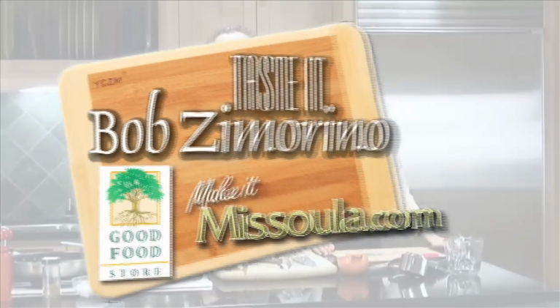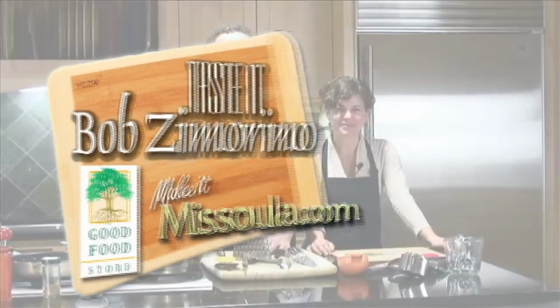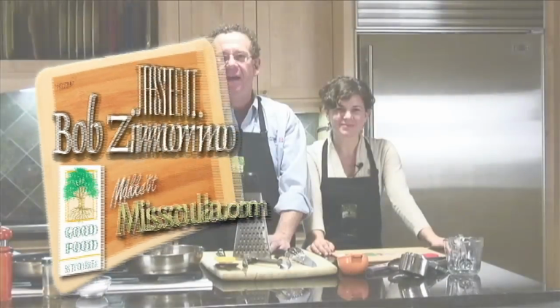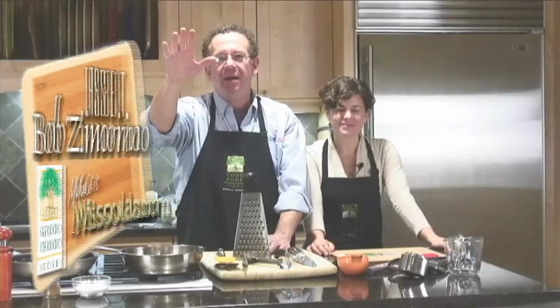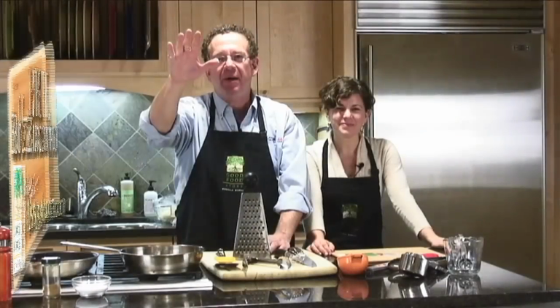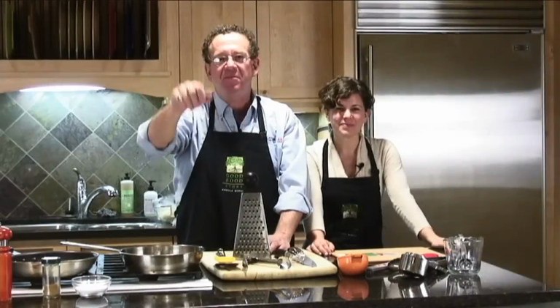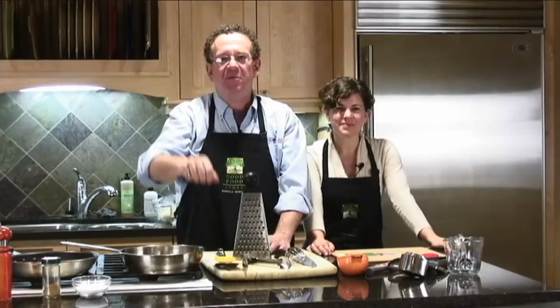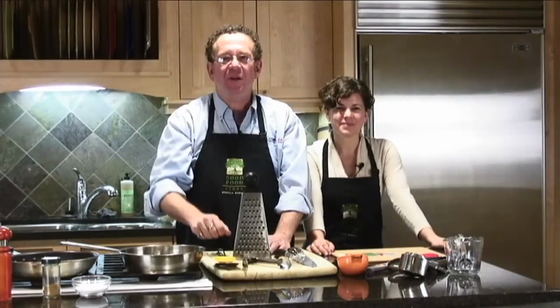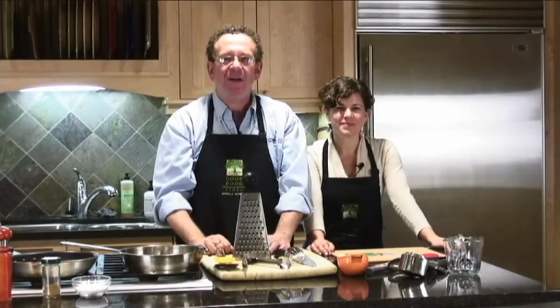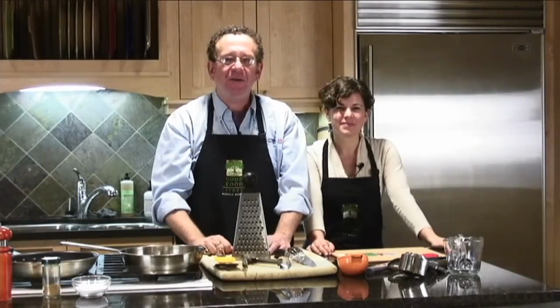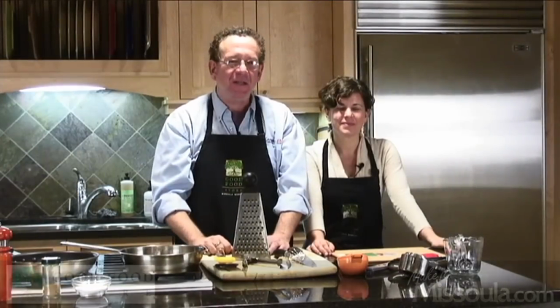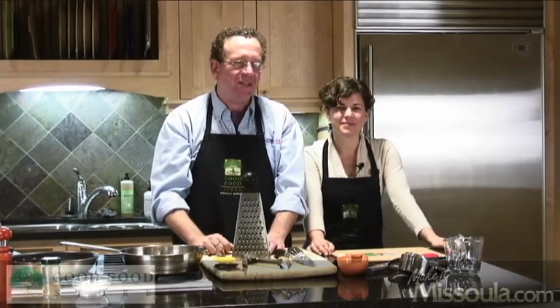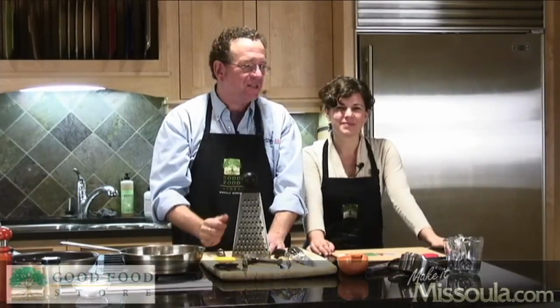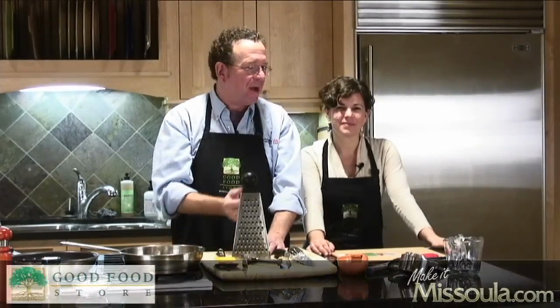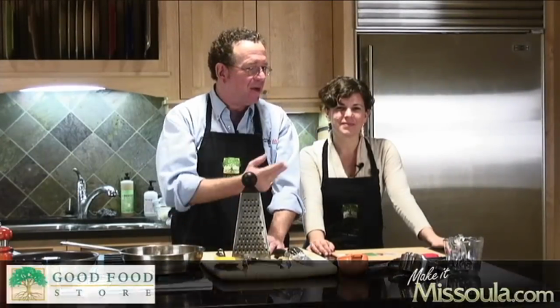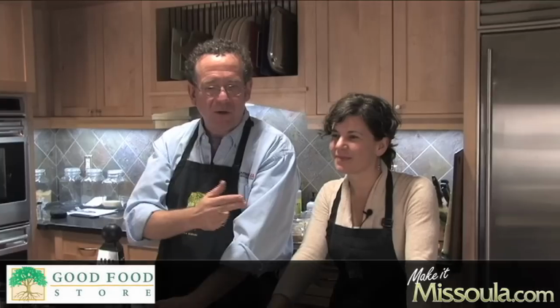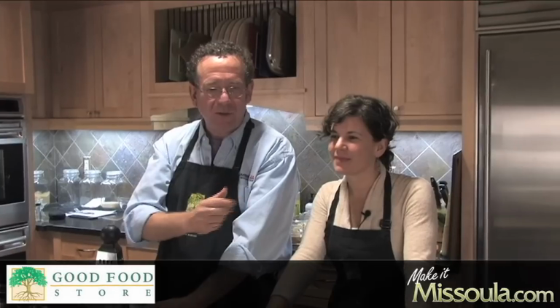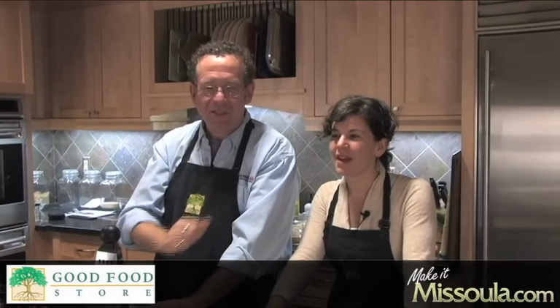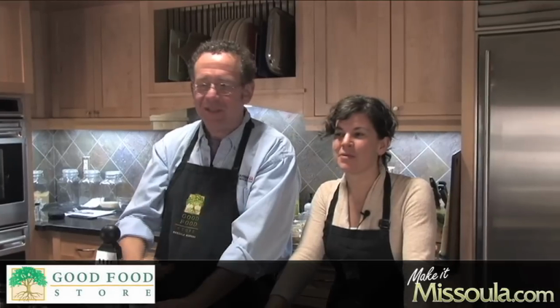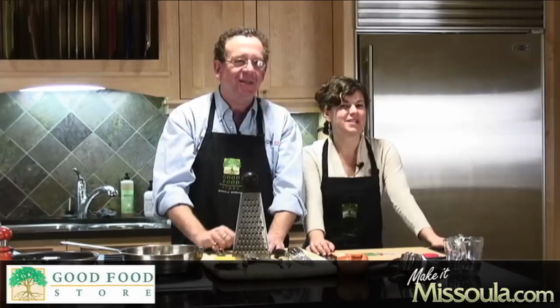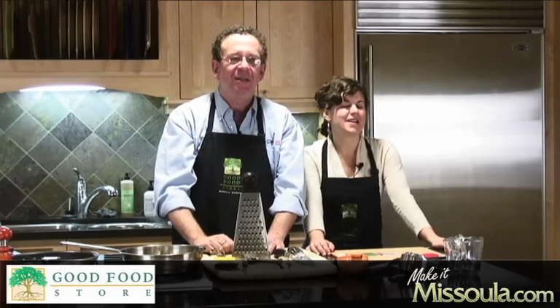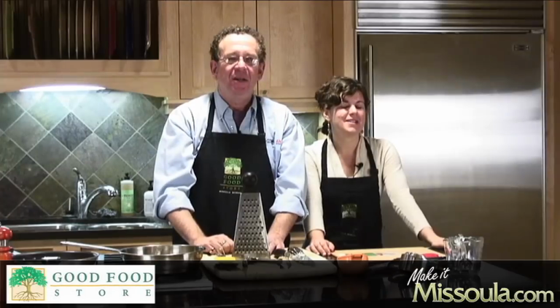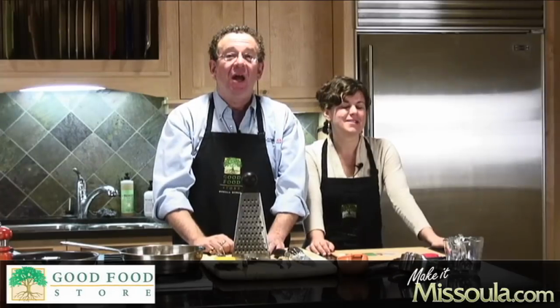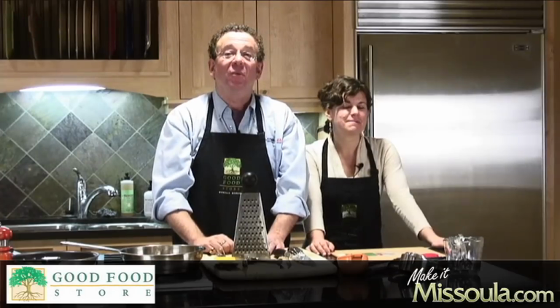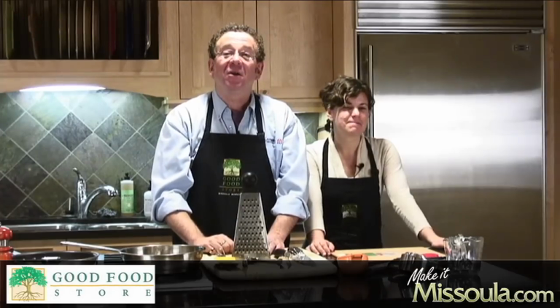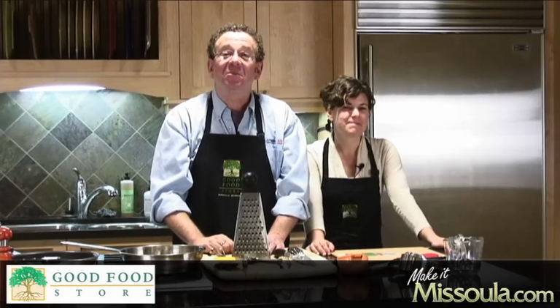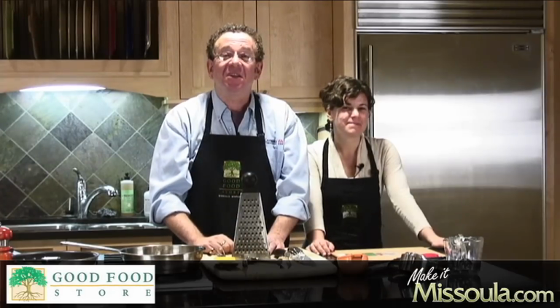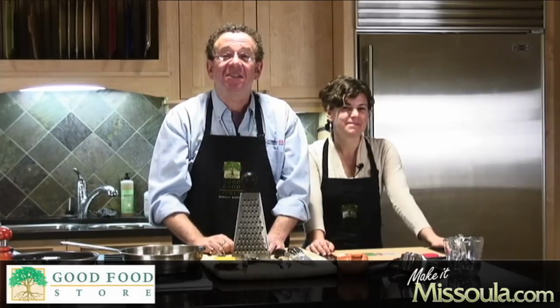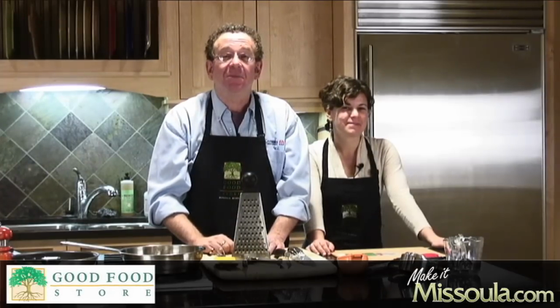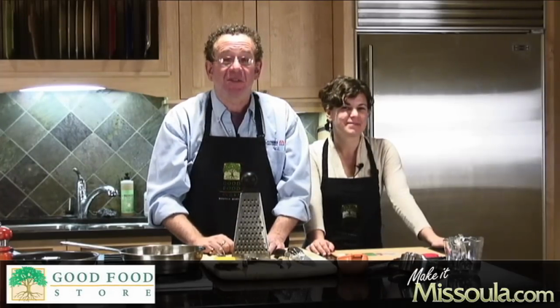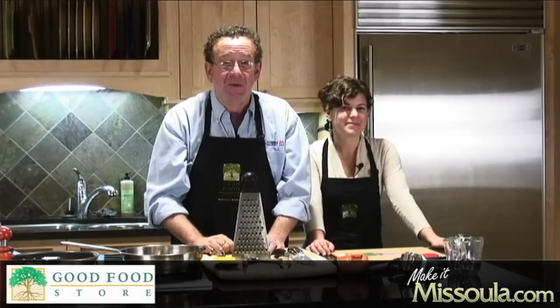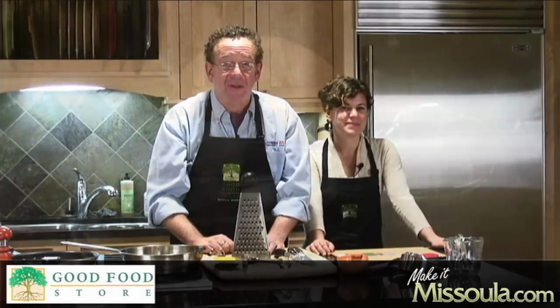Hi, I'm Bob Zamorino, and this is my co-host Emily Seitz, and welcome to Taste It, Missoula.